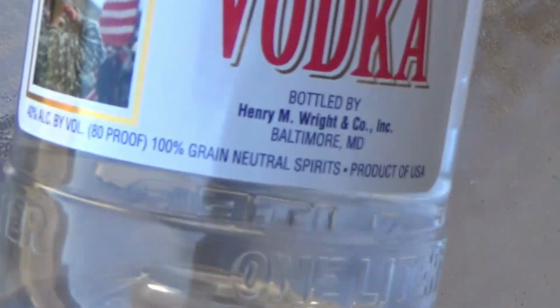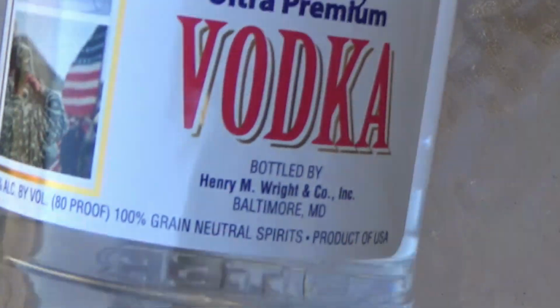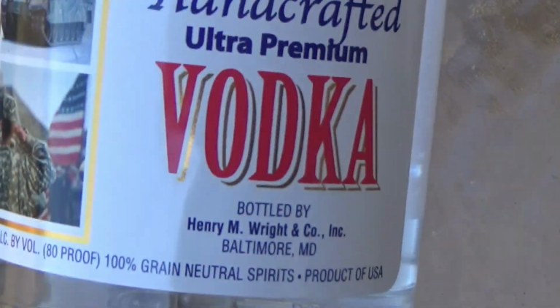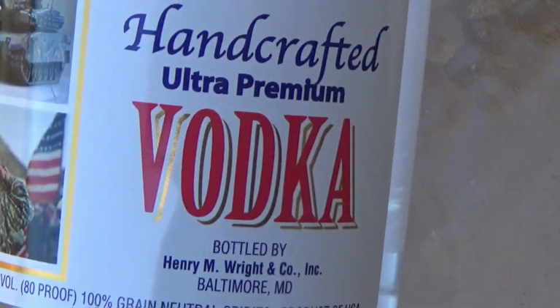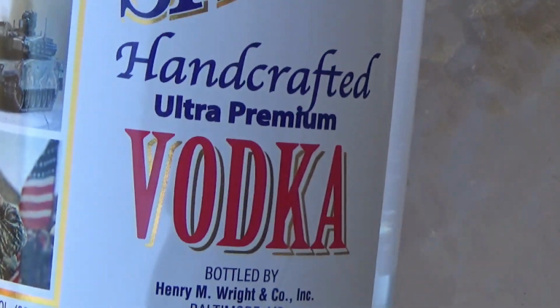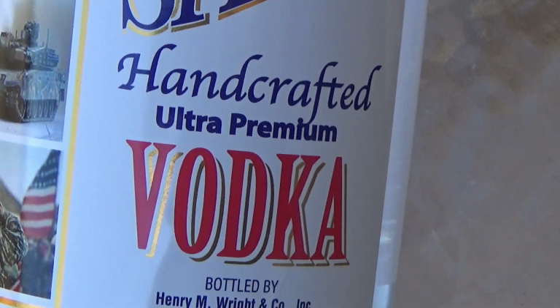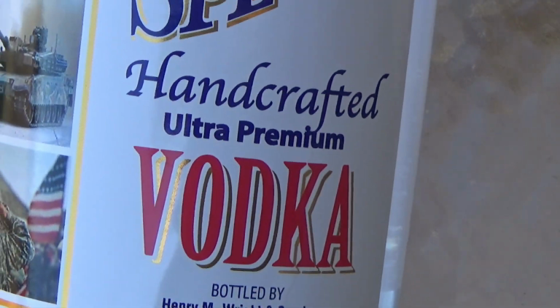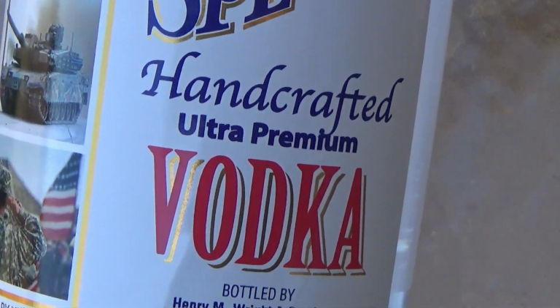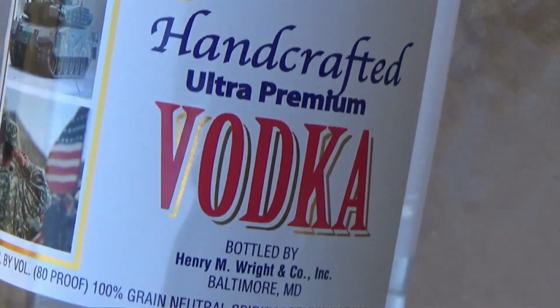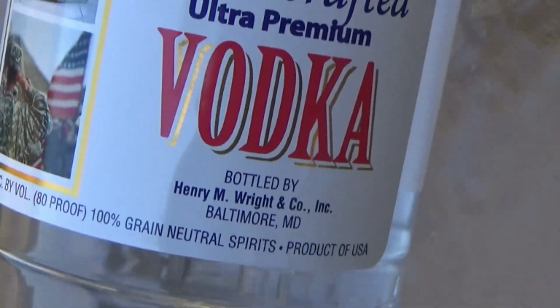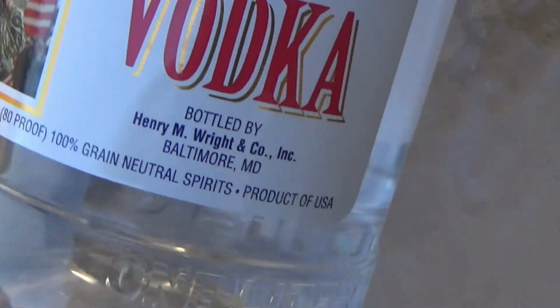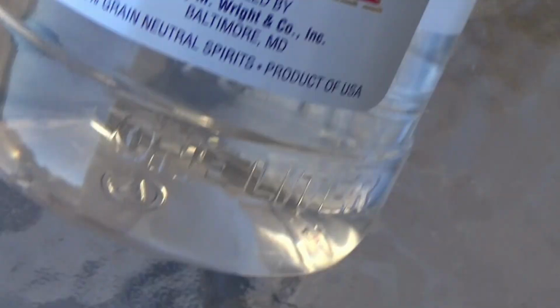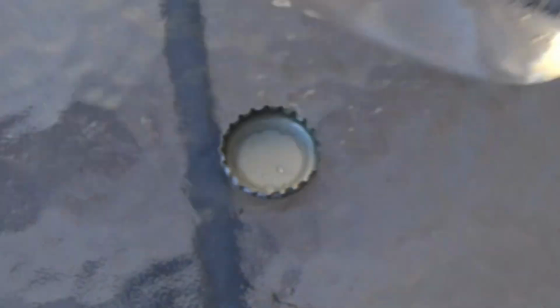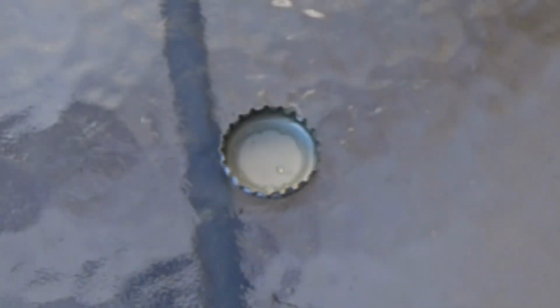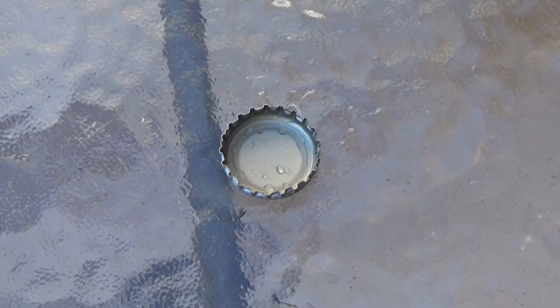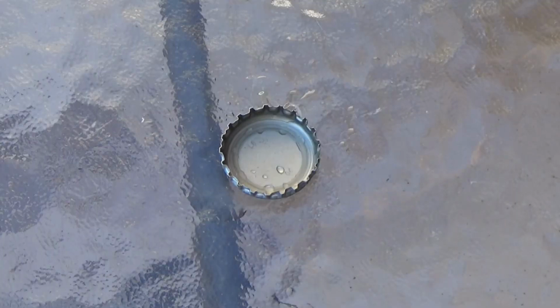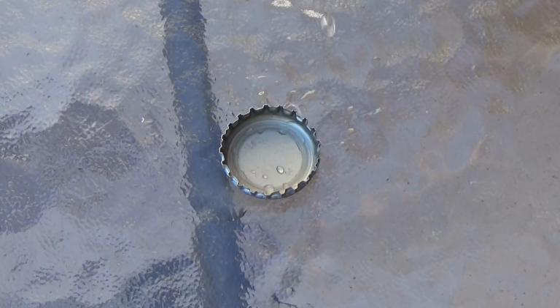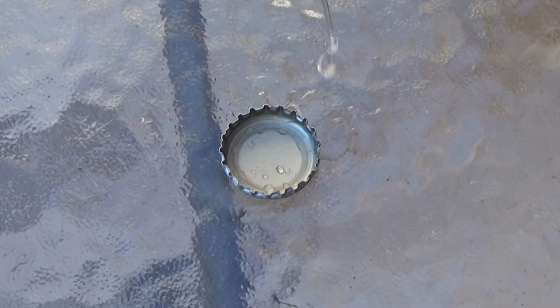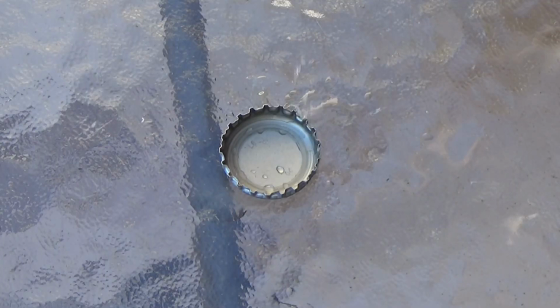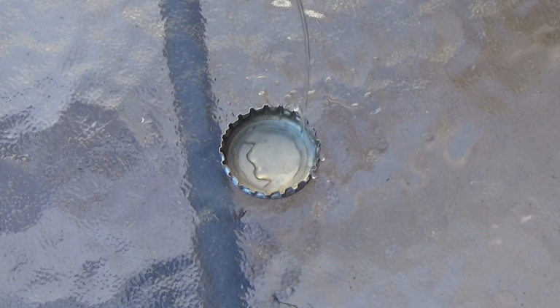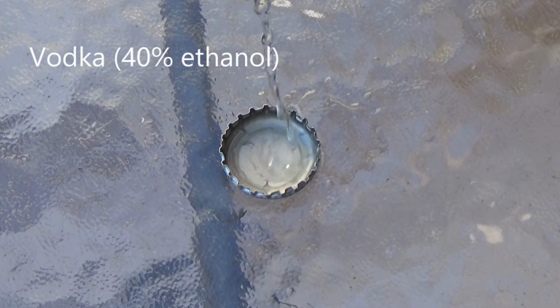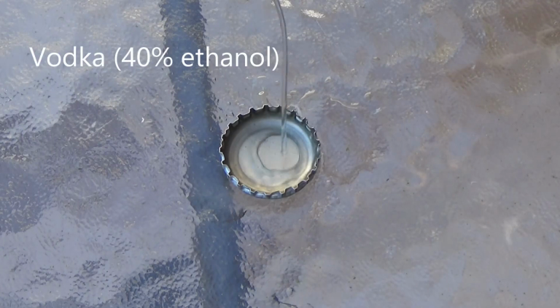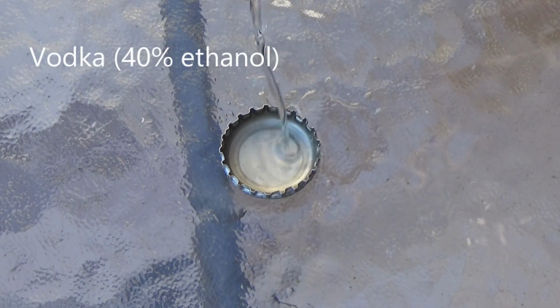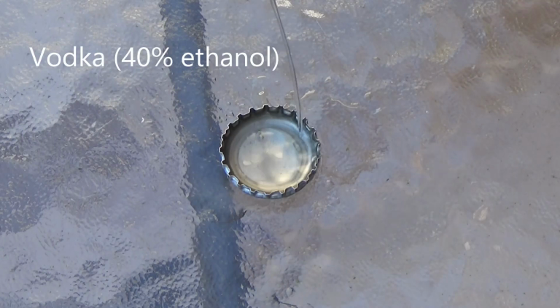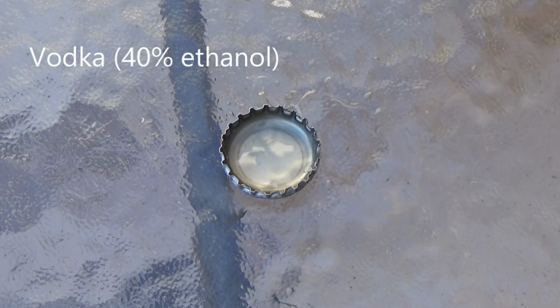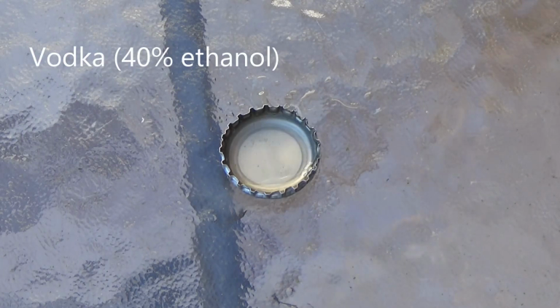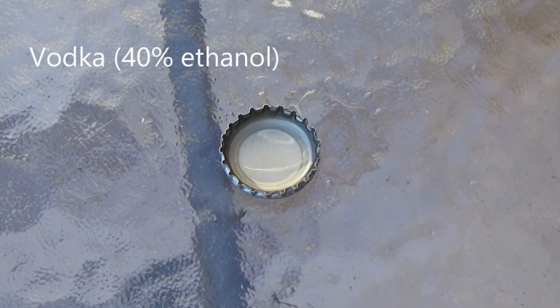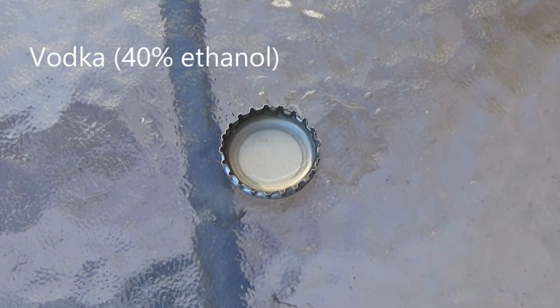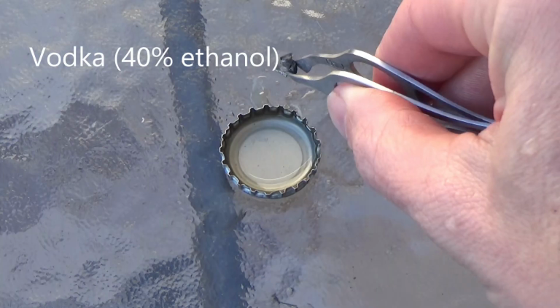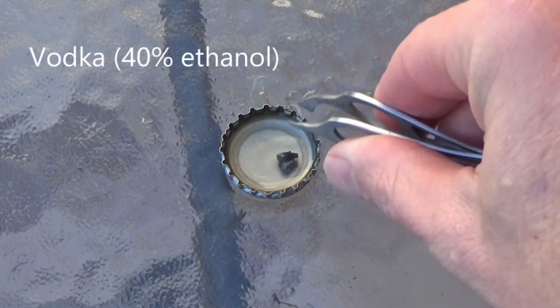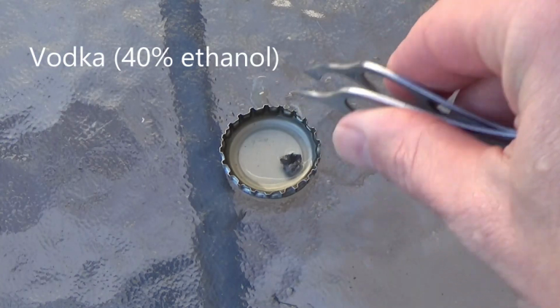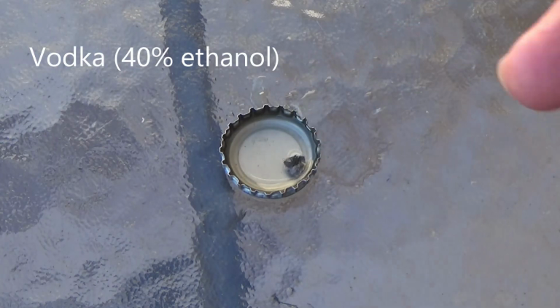Next, let's see how lithium reacts with vodka containing 40% ethanol.